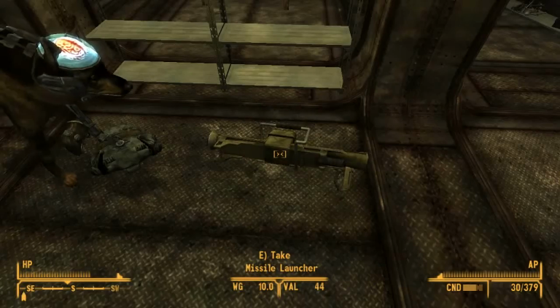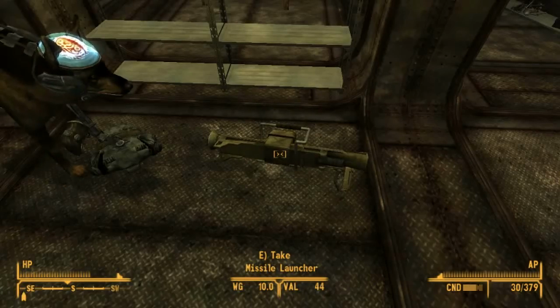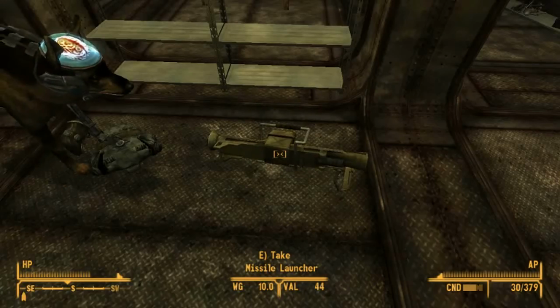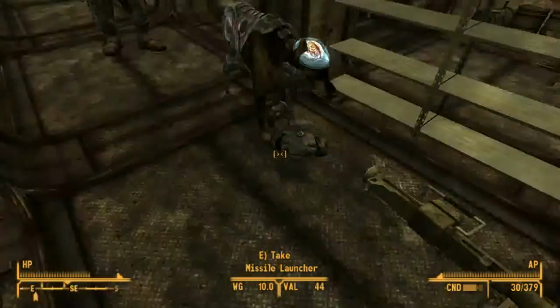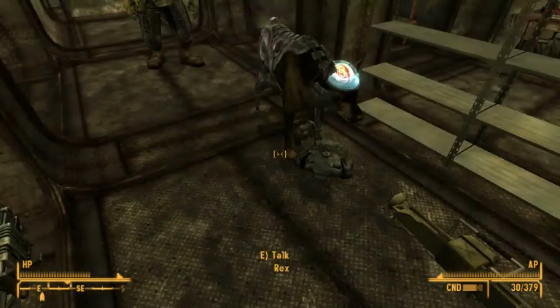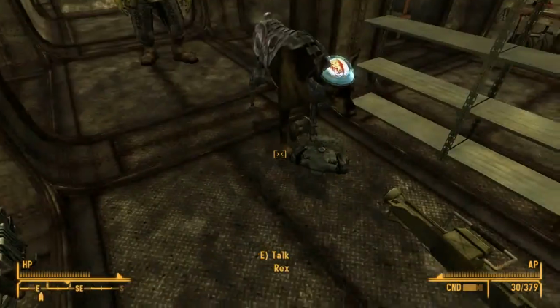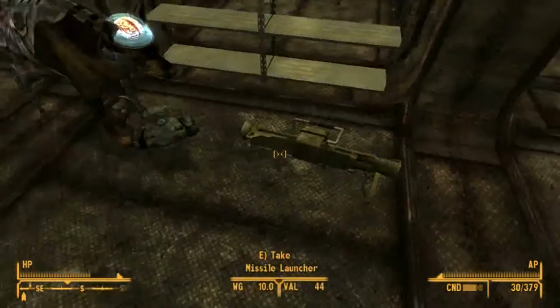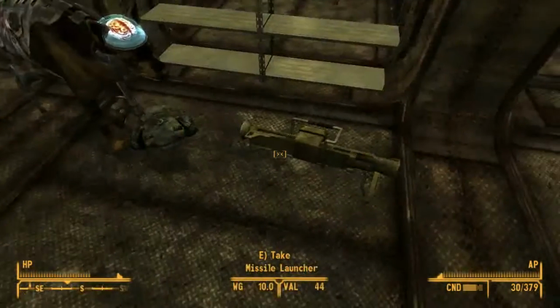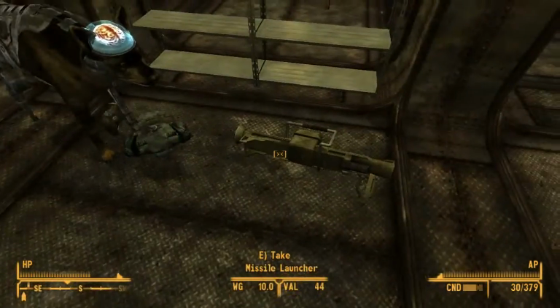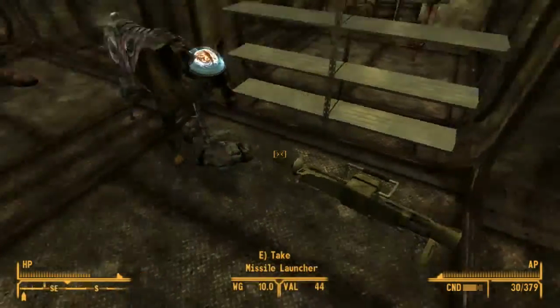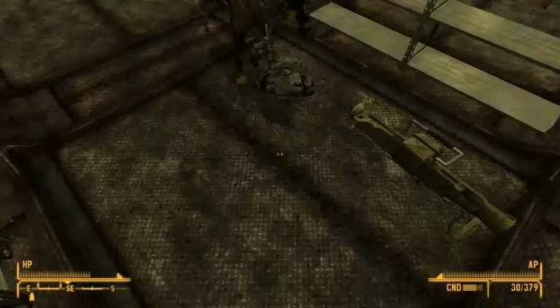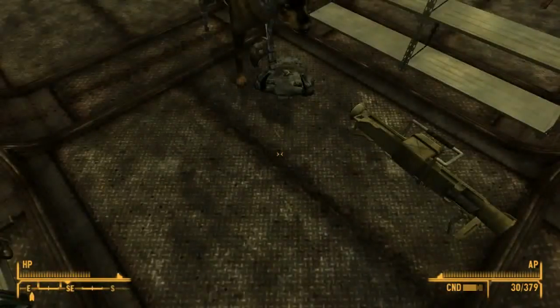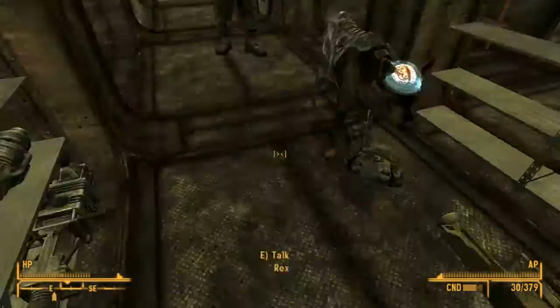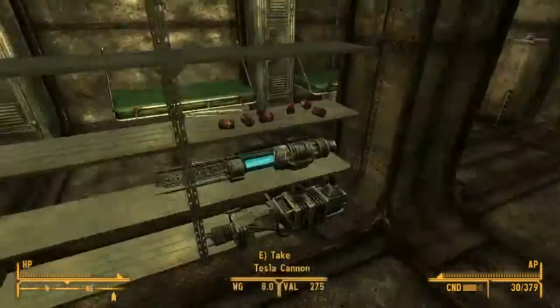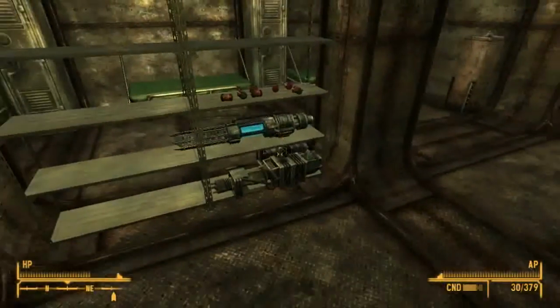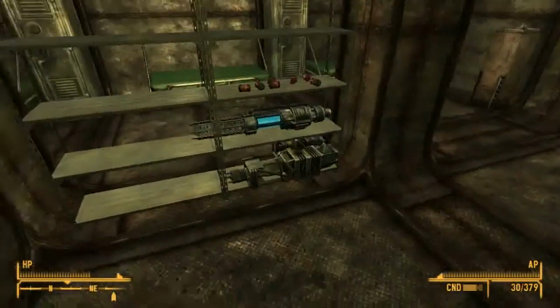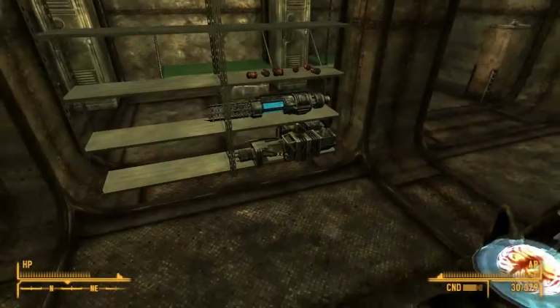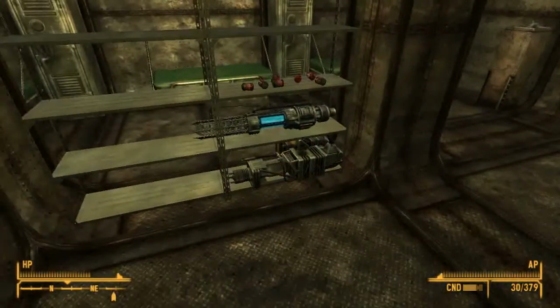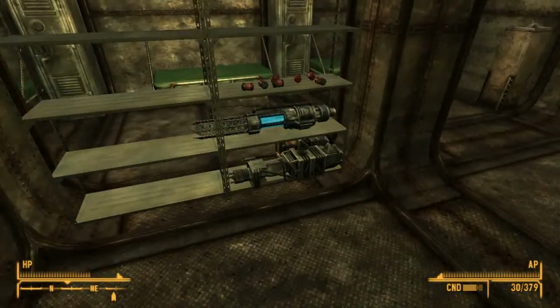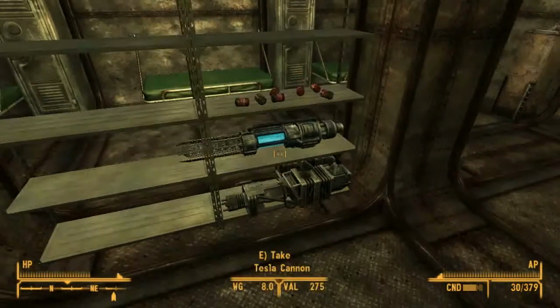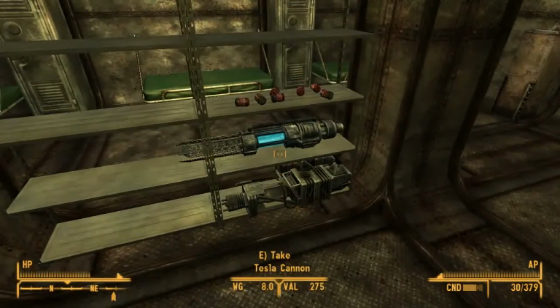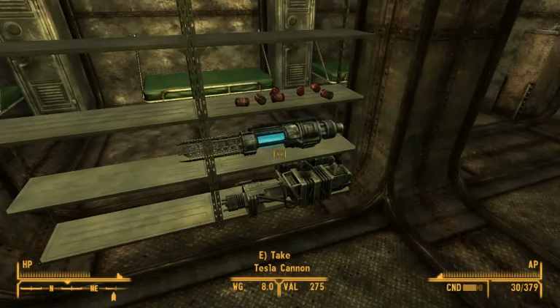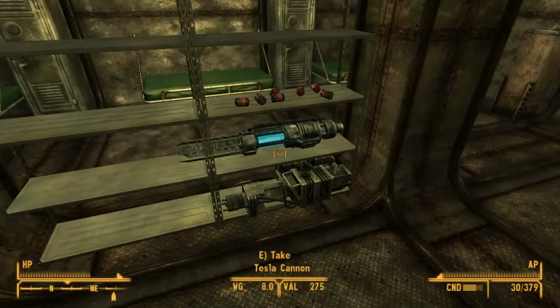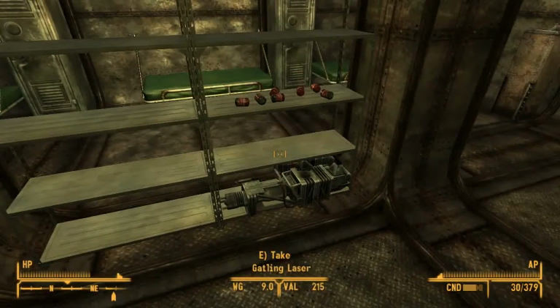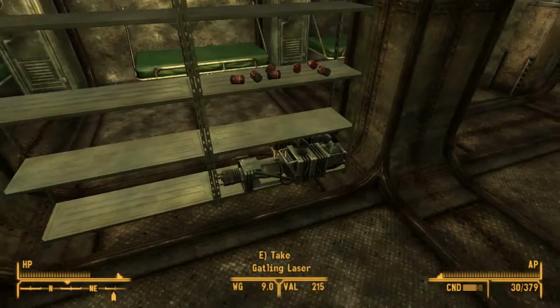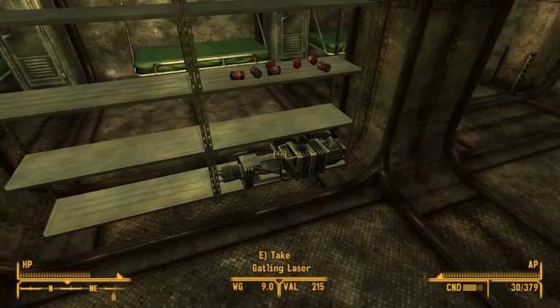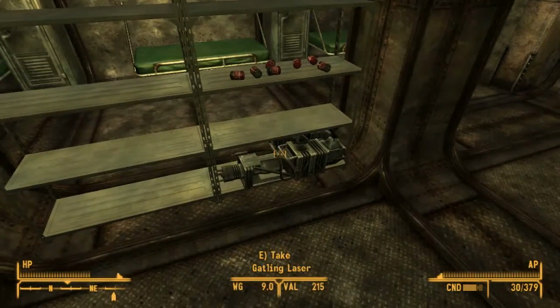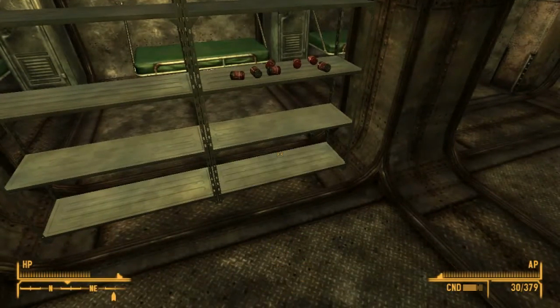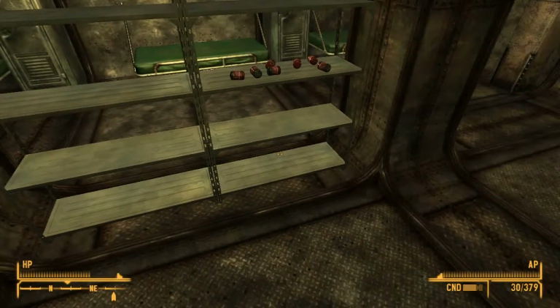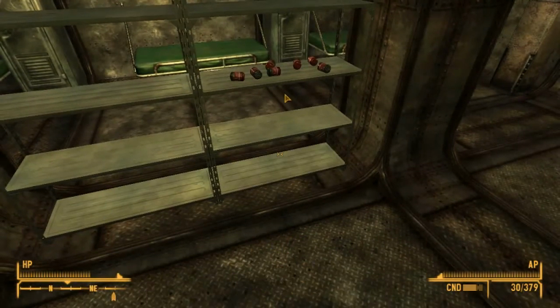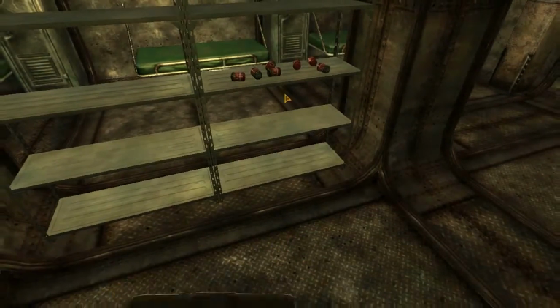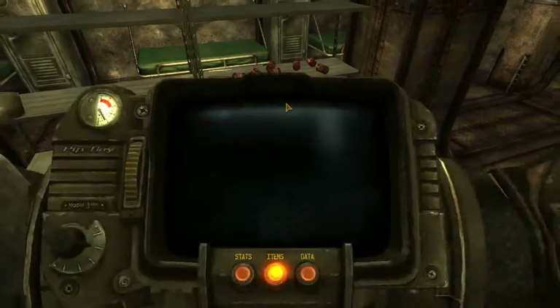Got a missile launcher. Annabelle's like in a perfect position. Tesla cannon and a Gatling laser too.